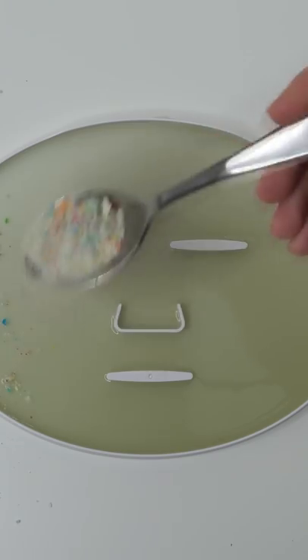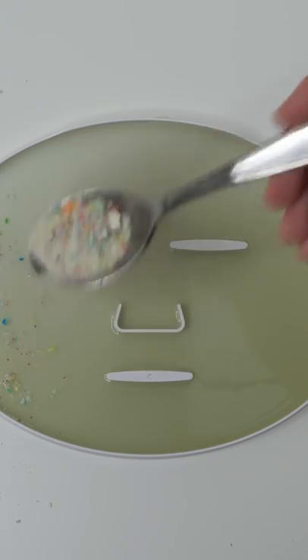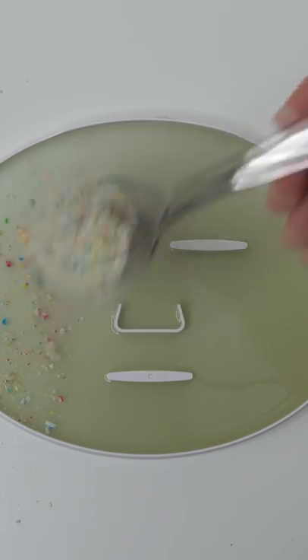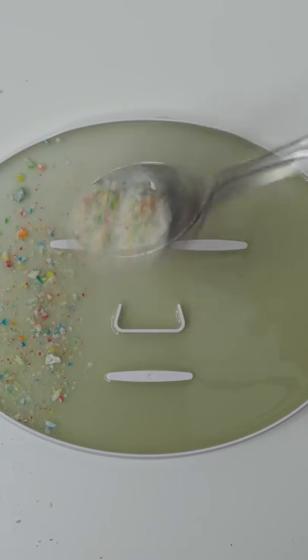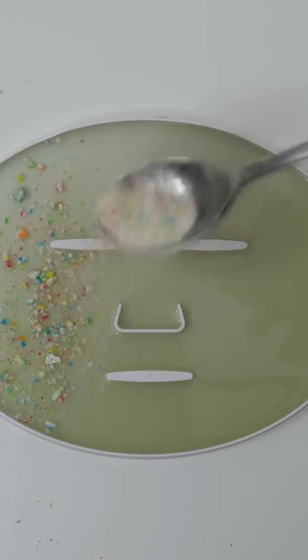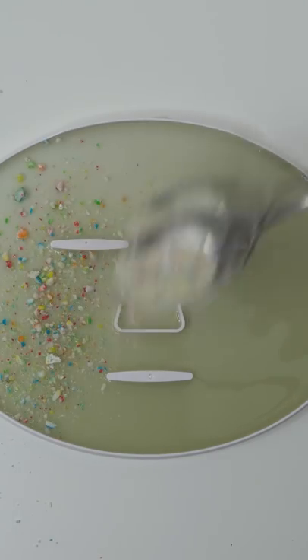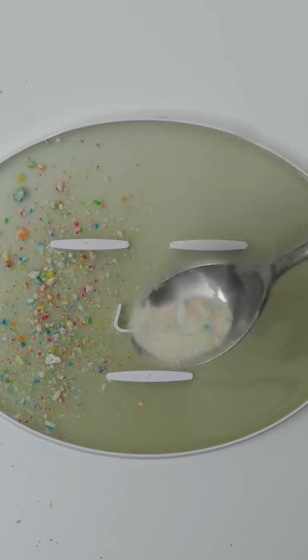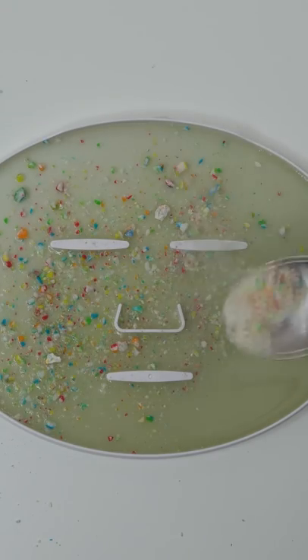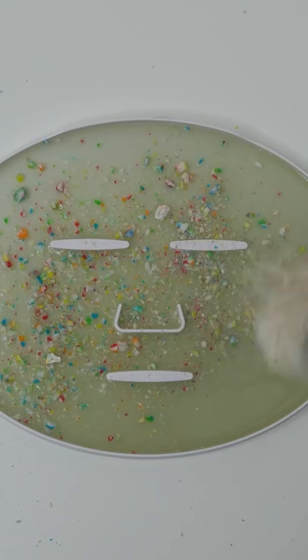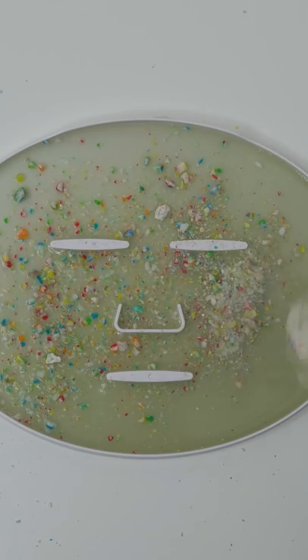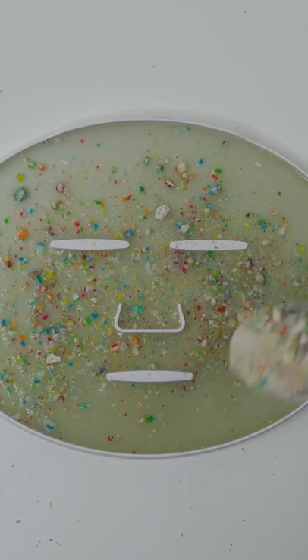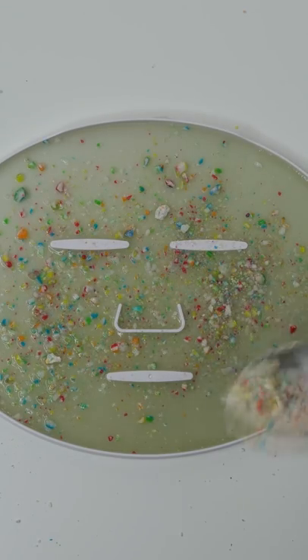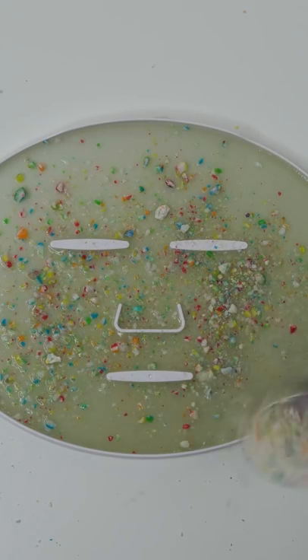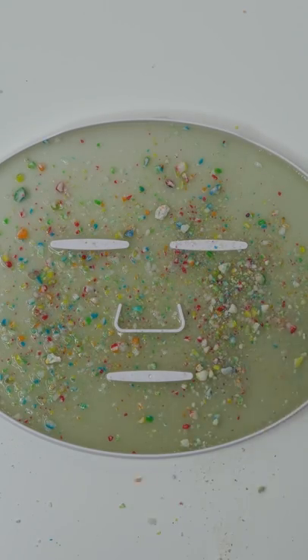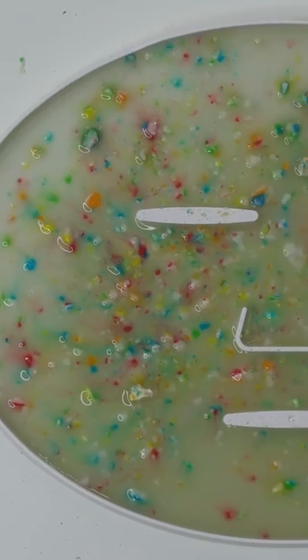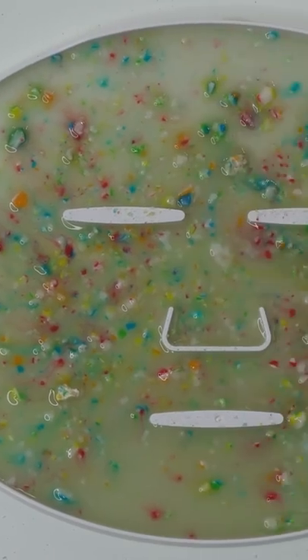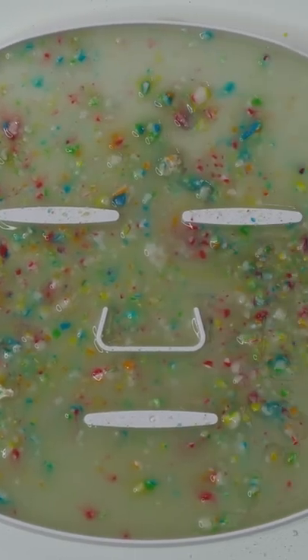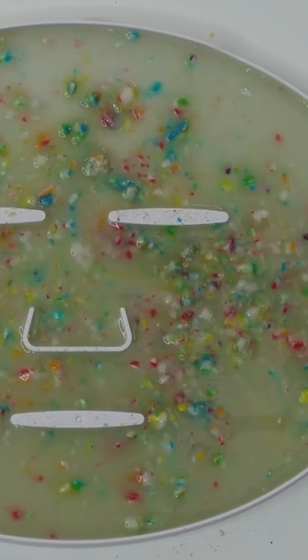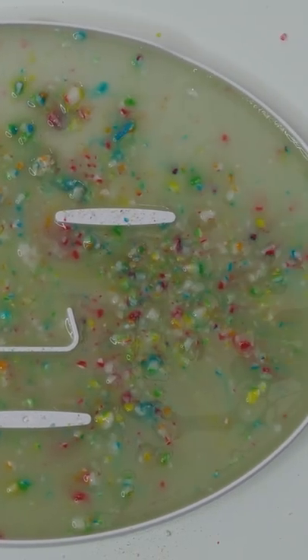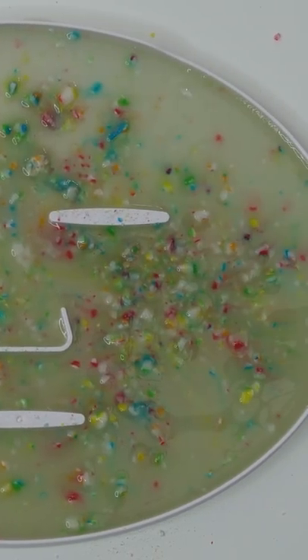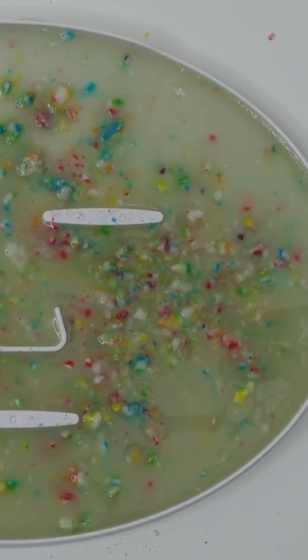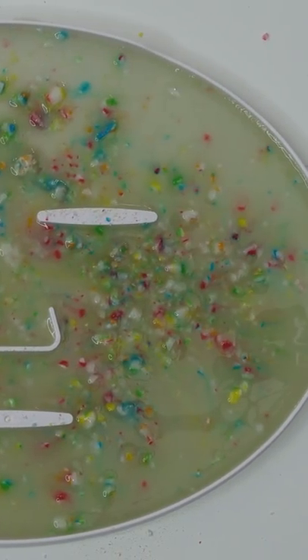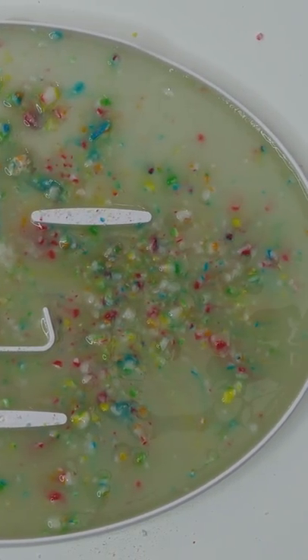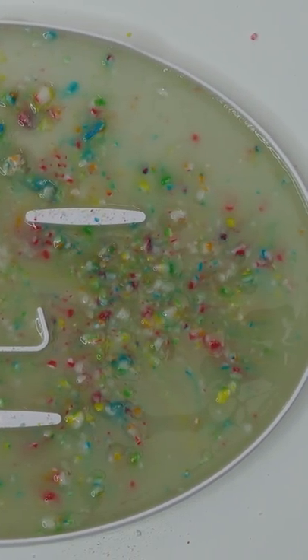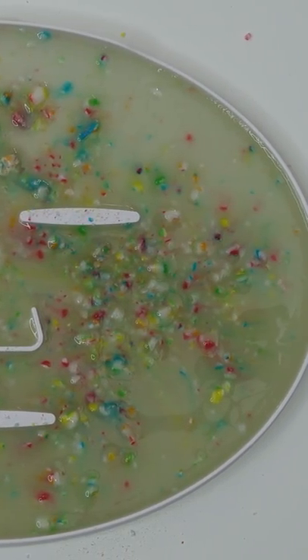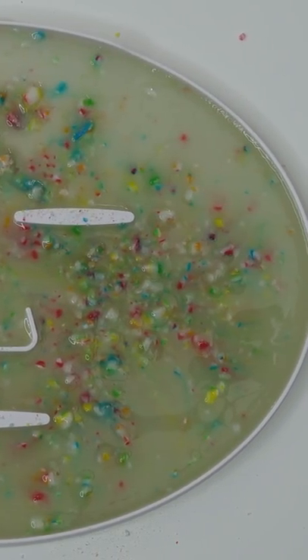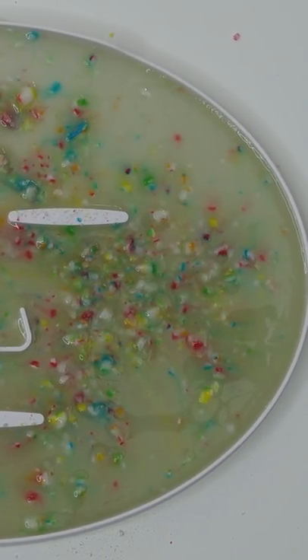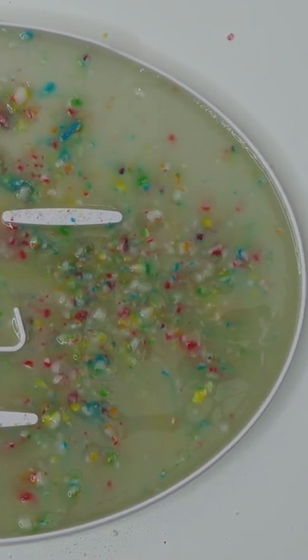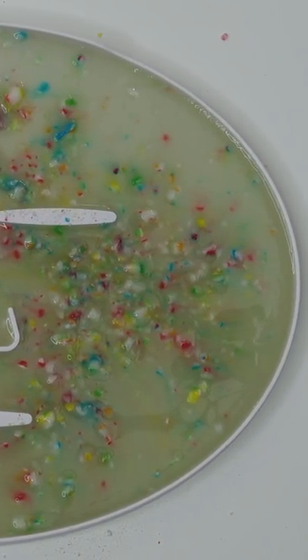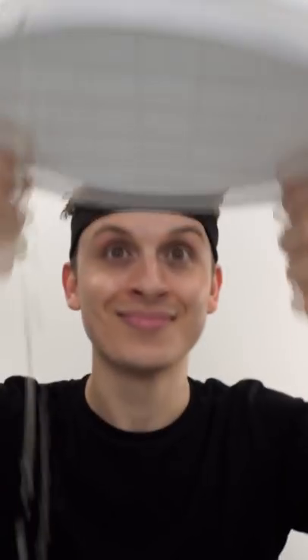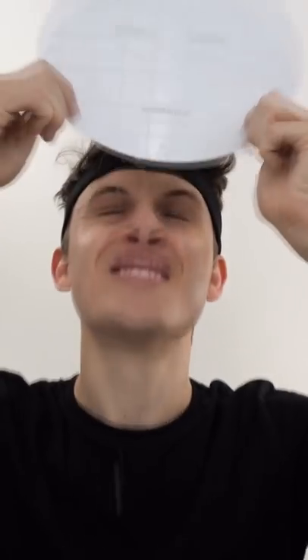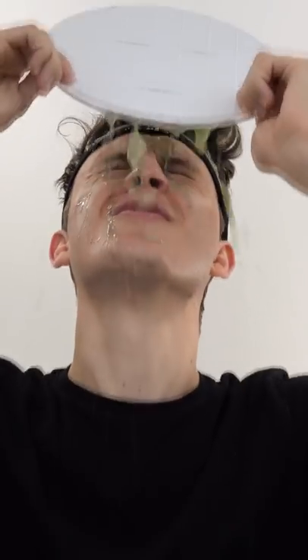Let's sprinkle some lollipop particles on top. Now we just wait a few minutes and I'll be right back to try it on. Let's go.